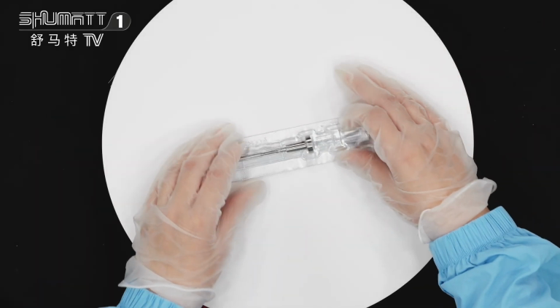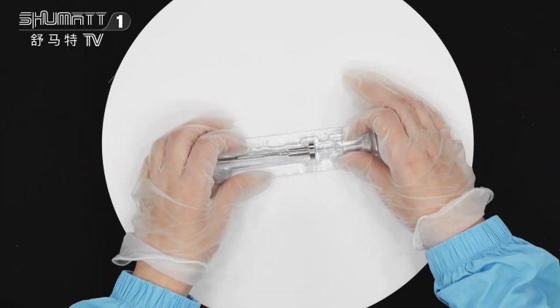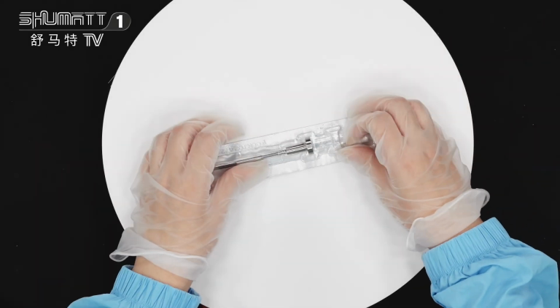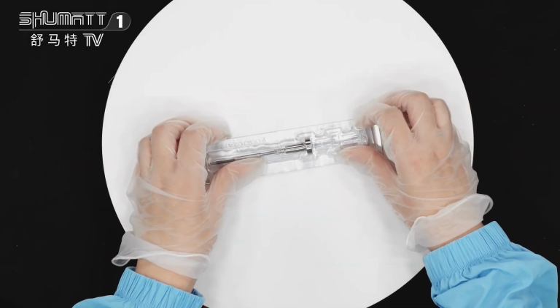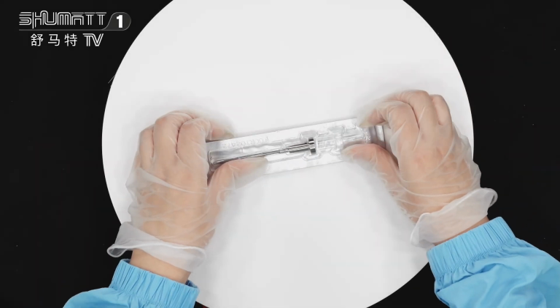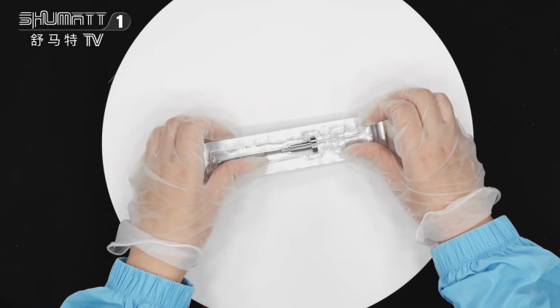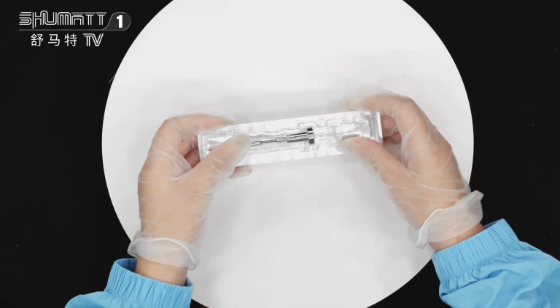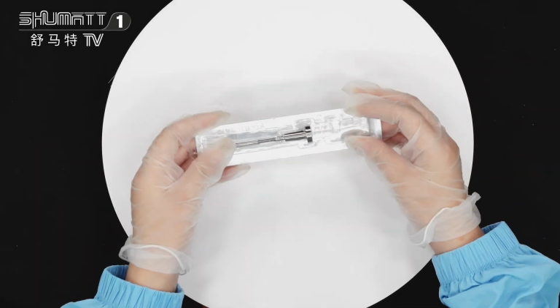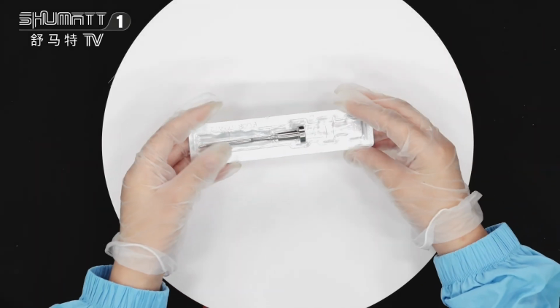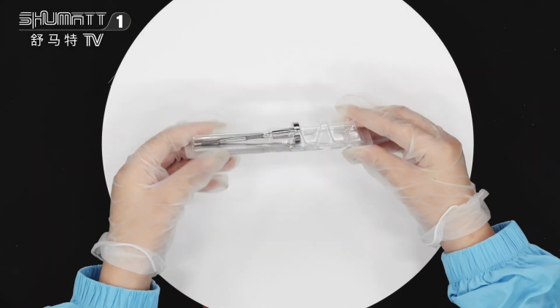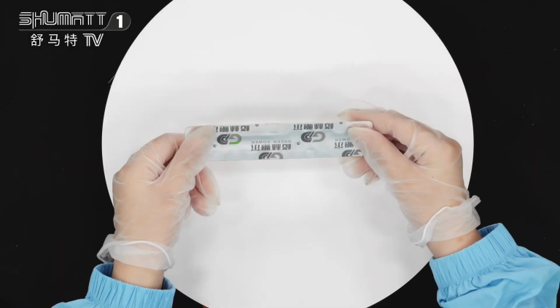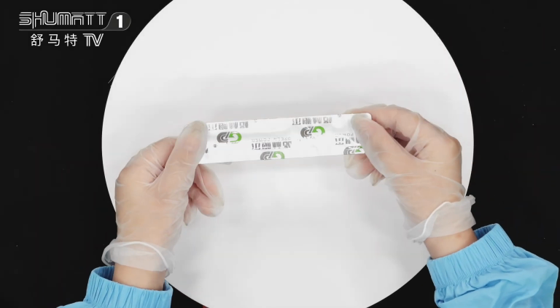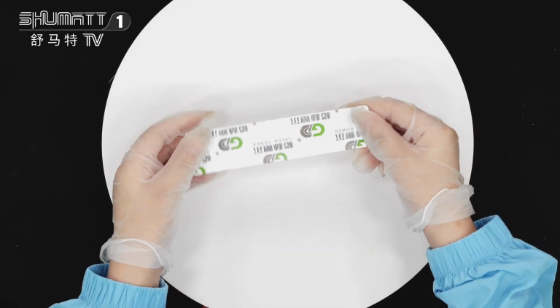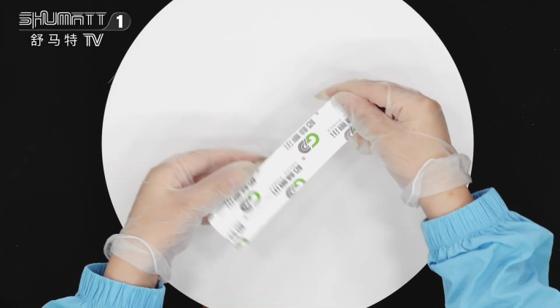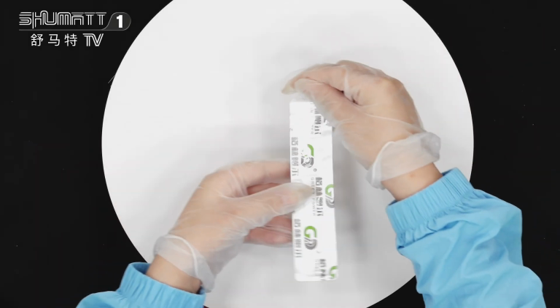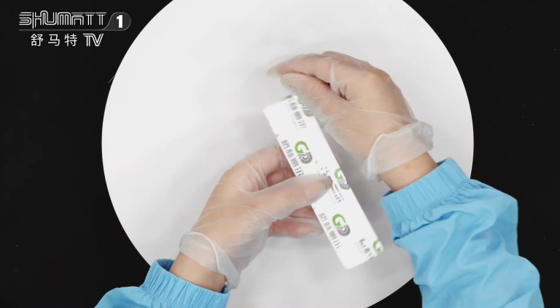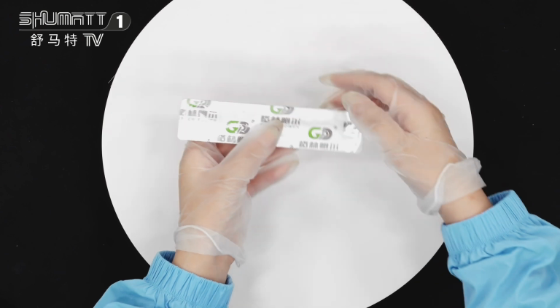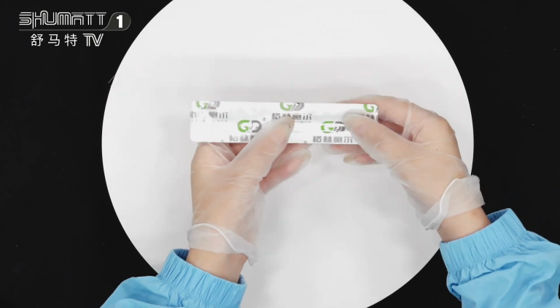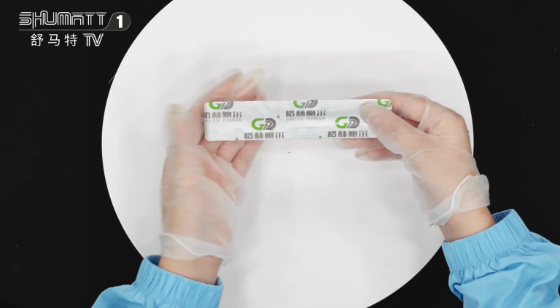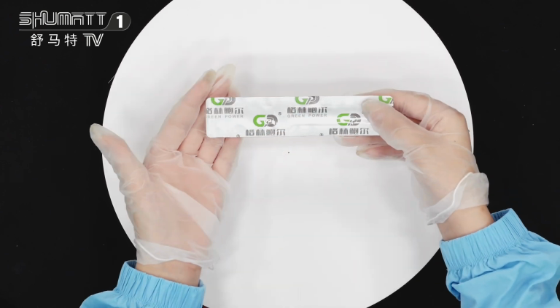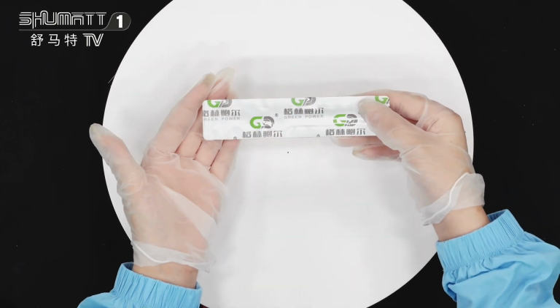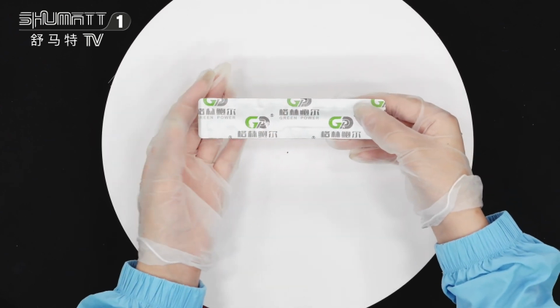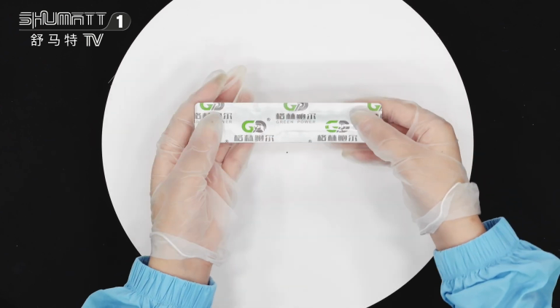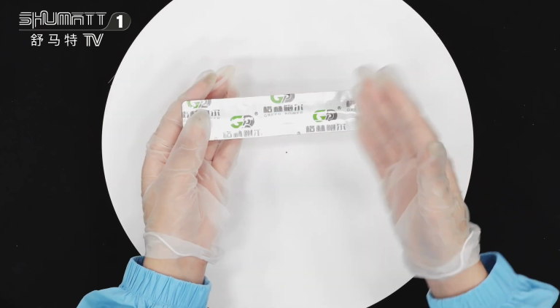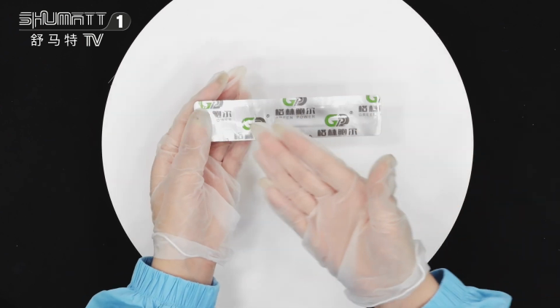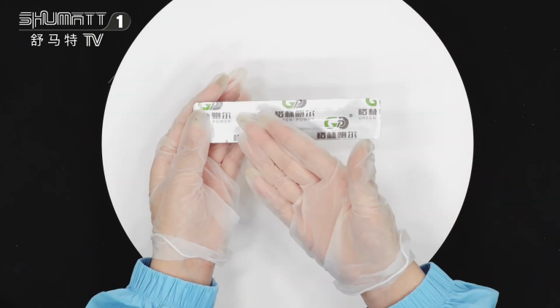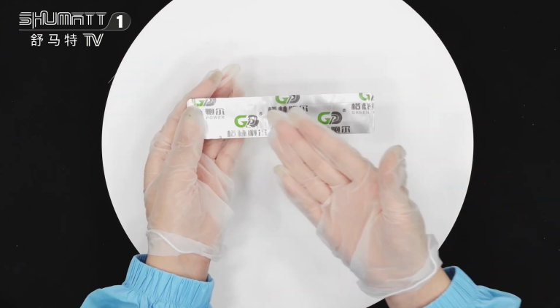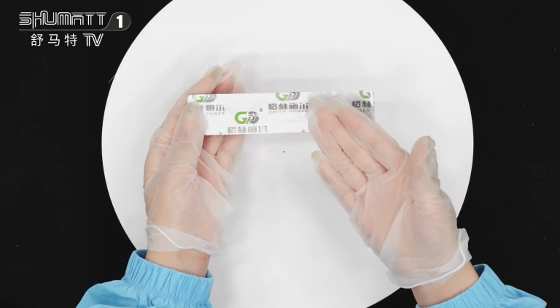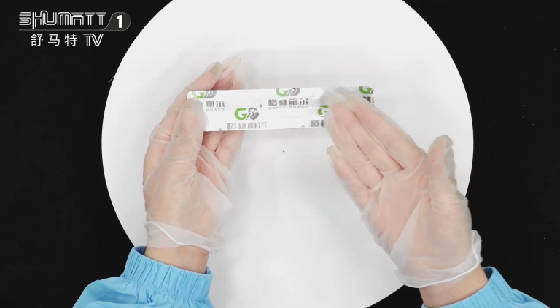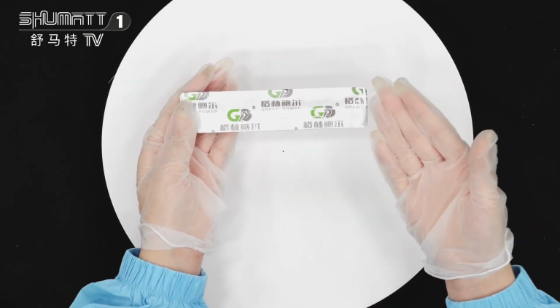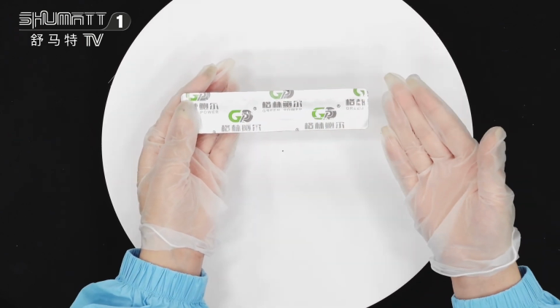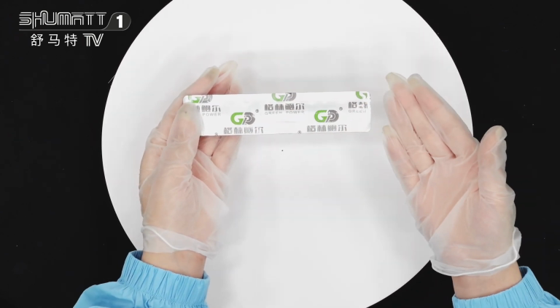First, this is the packing. Let's take a look. For packing, we can fully customize the service, including packing, logo, label, etc.